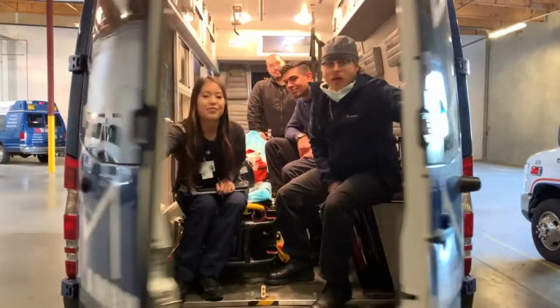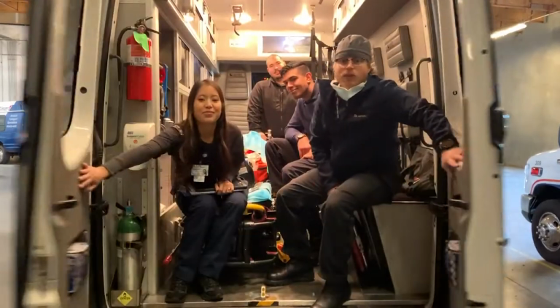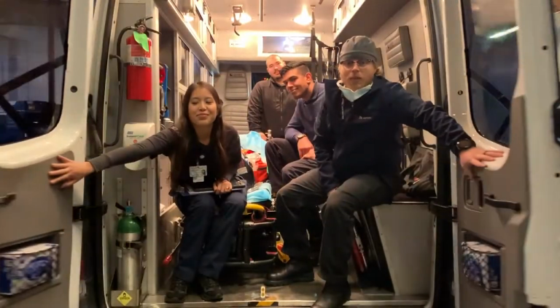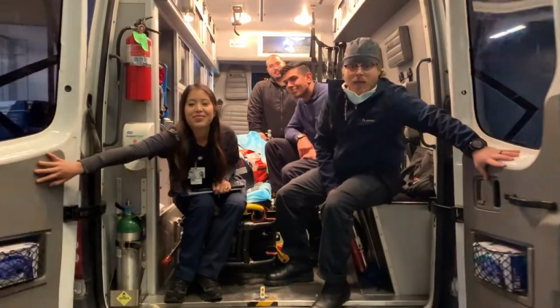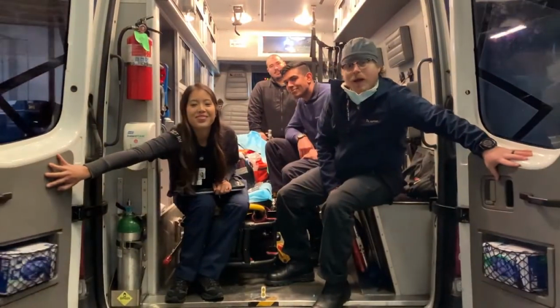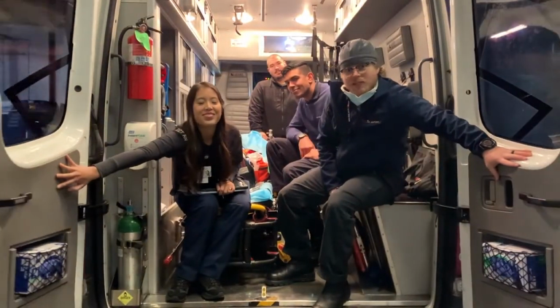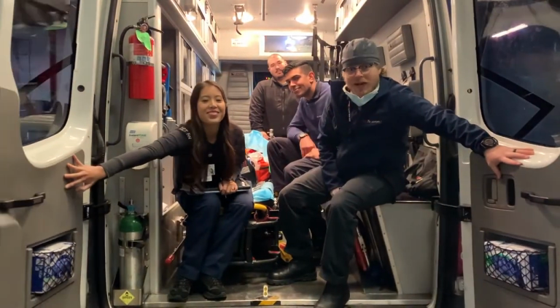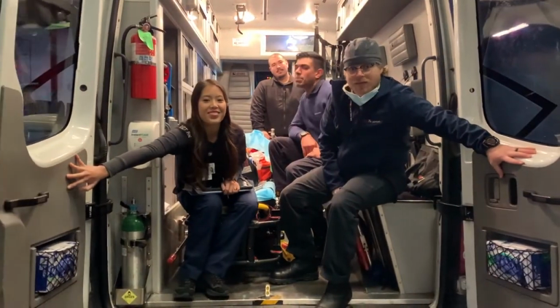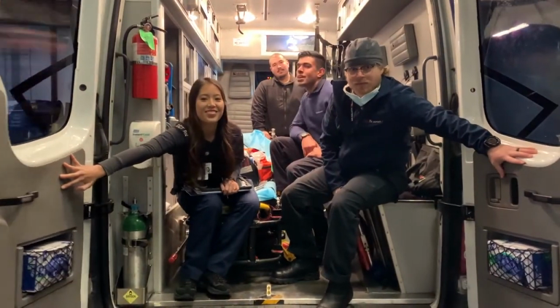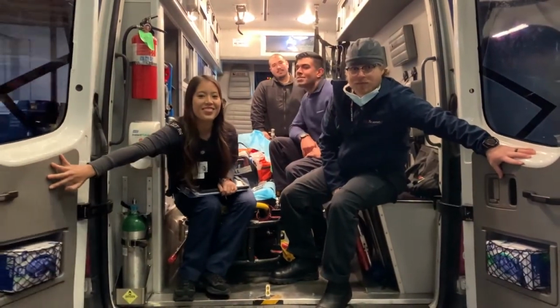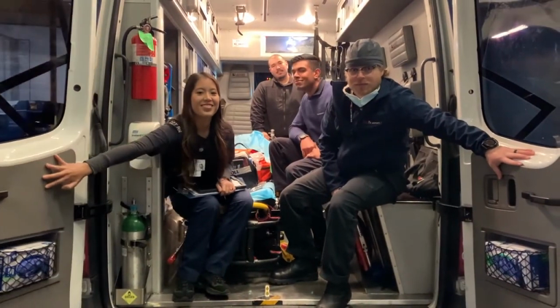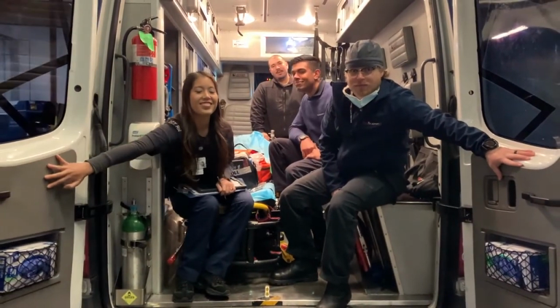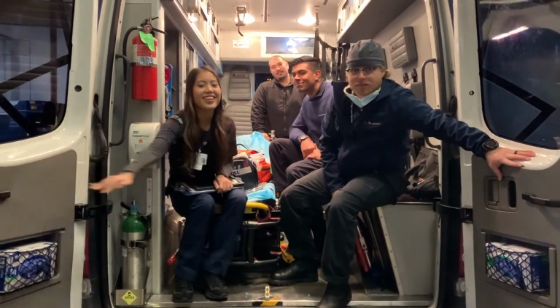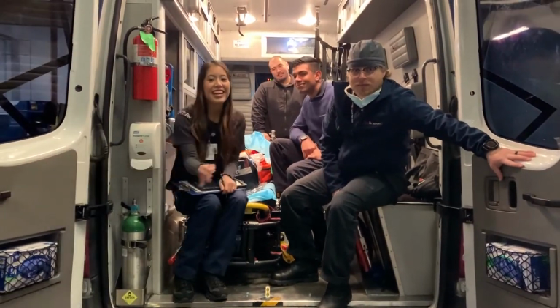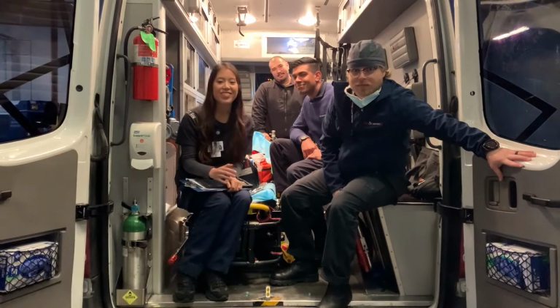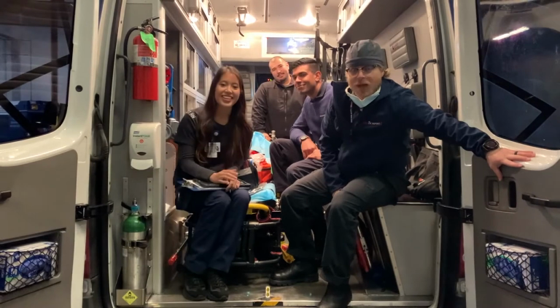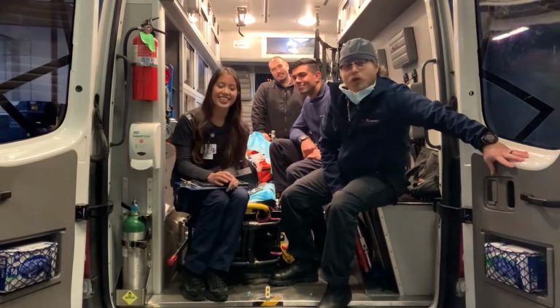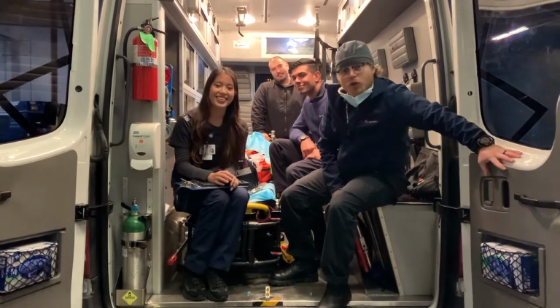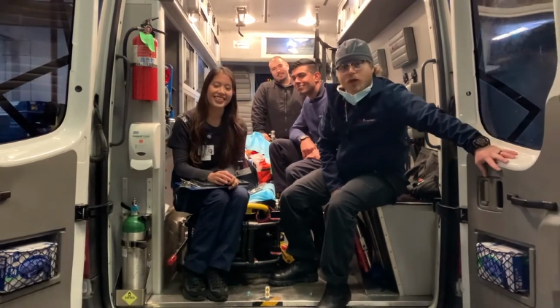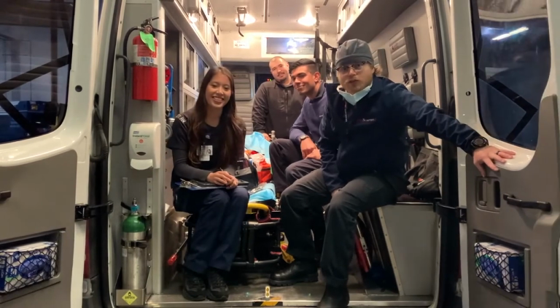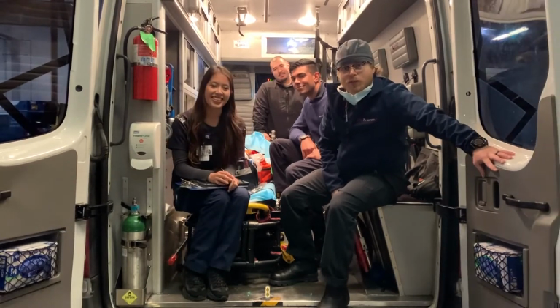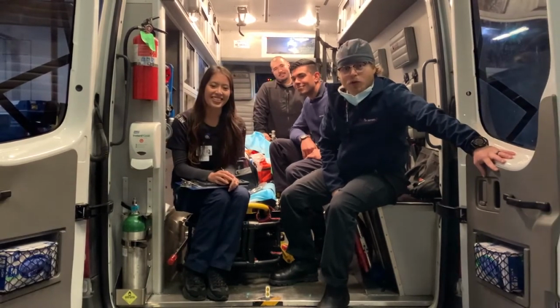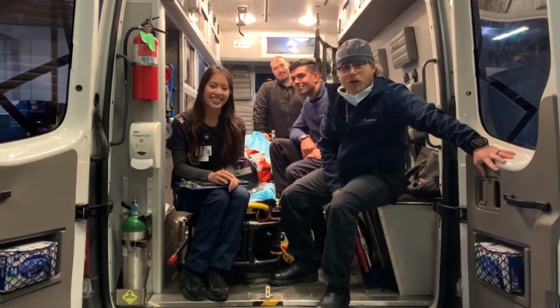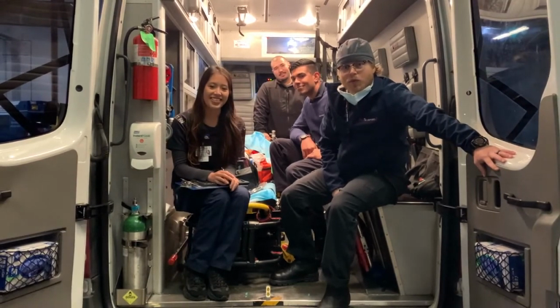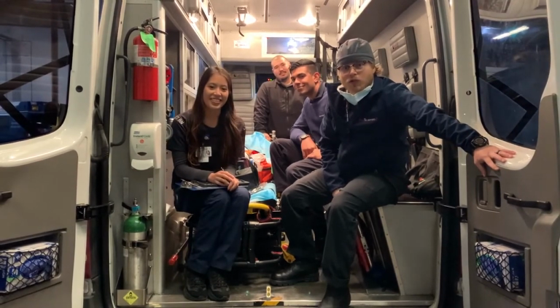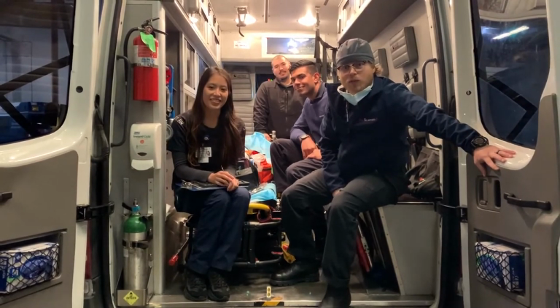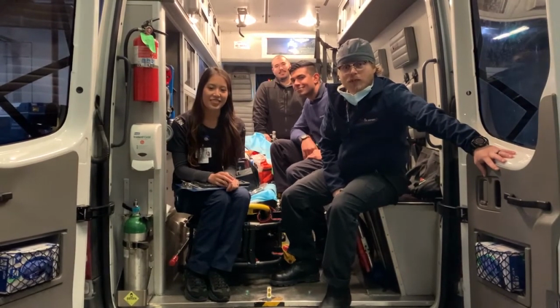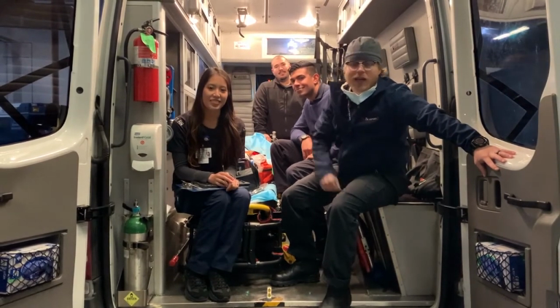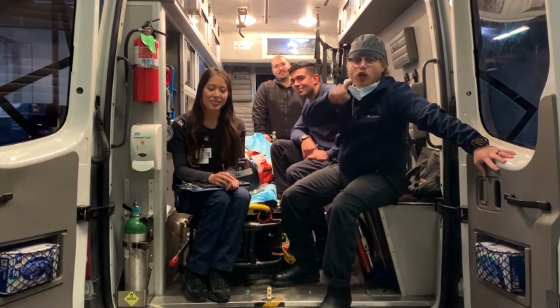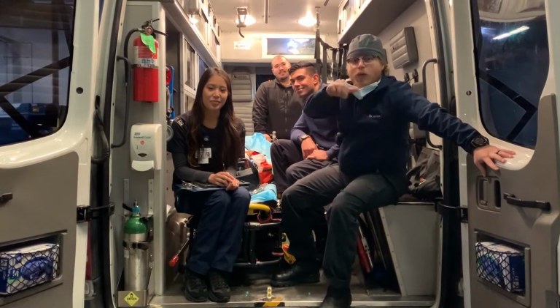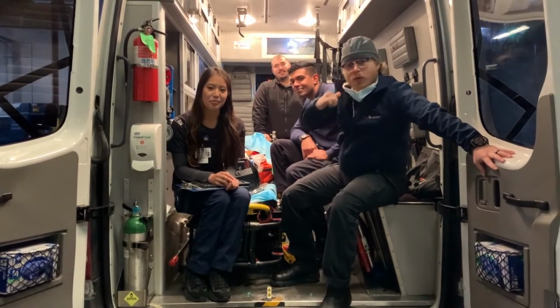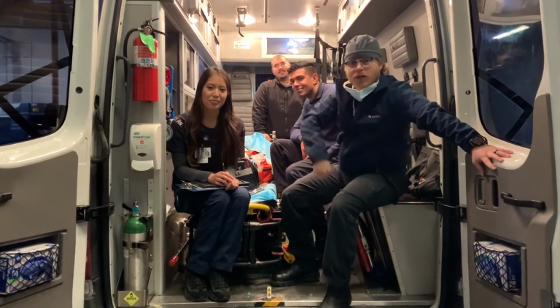What's up guys, my name is Zach. I'm Sunny. Phillip. And I'm Dean. We're the Critical Care Transport Crew here at Pro Transport. Today you're riding with us.